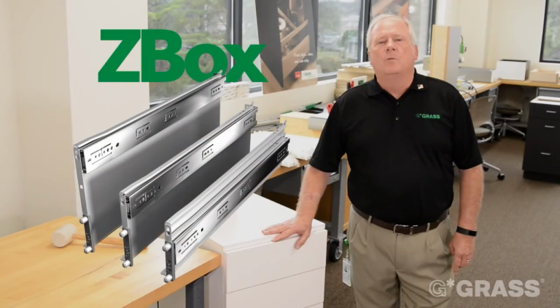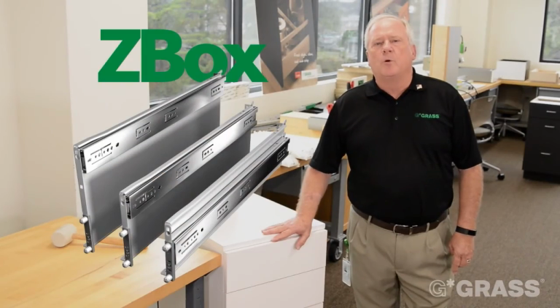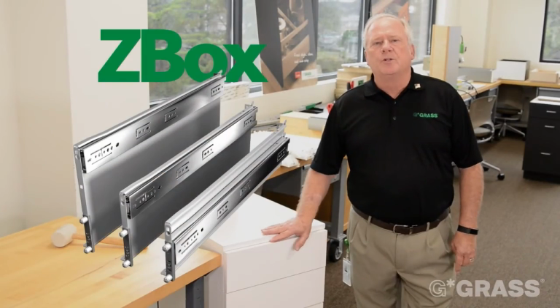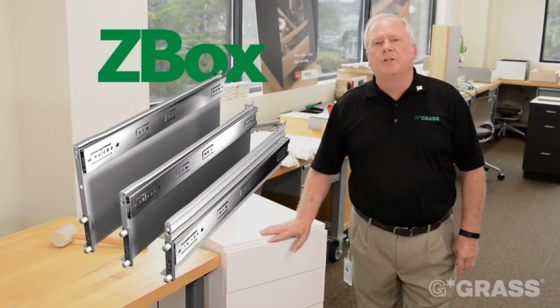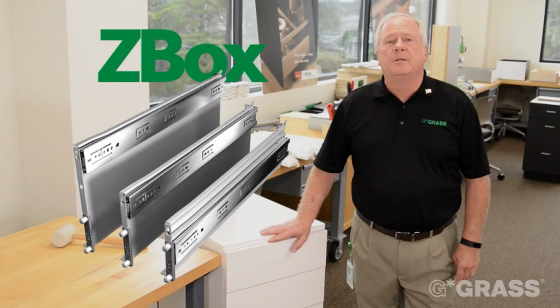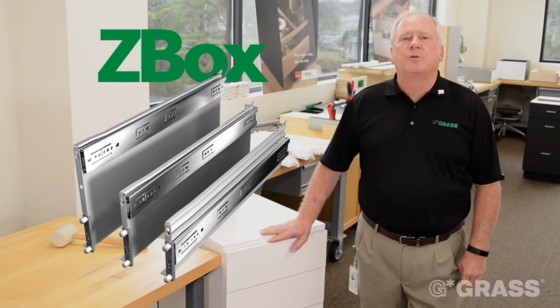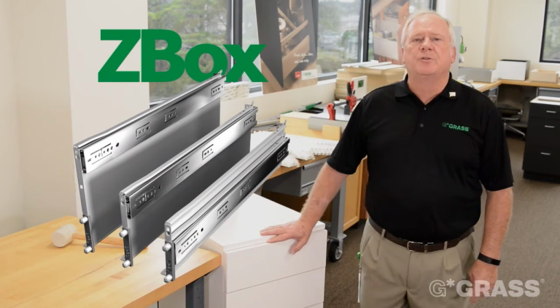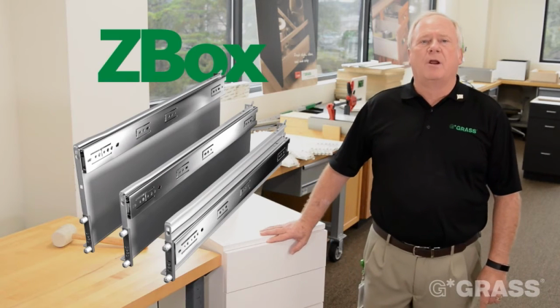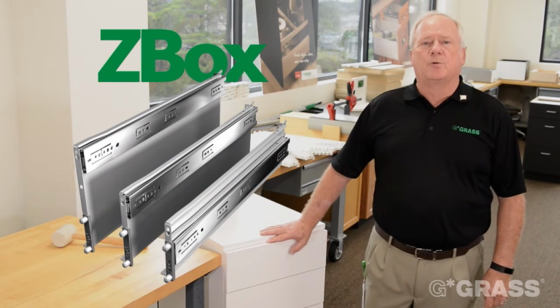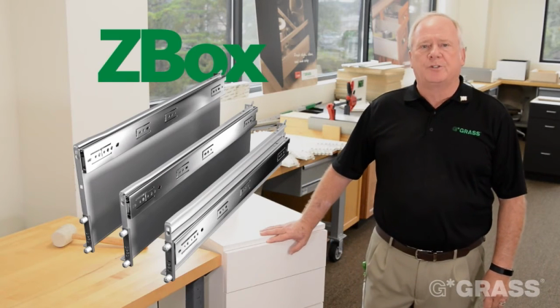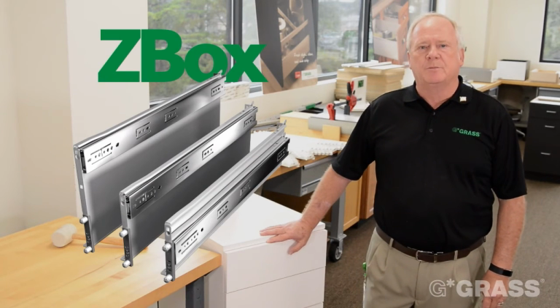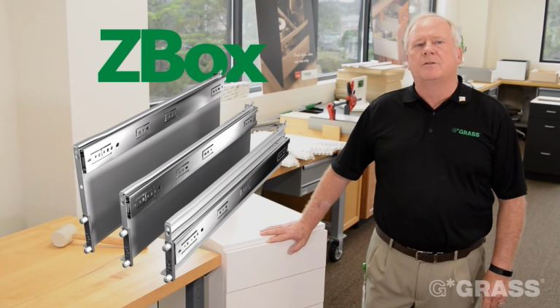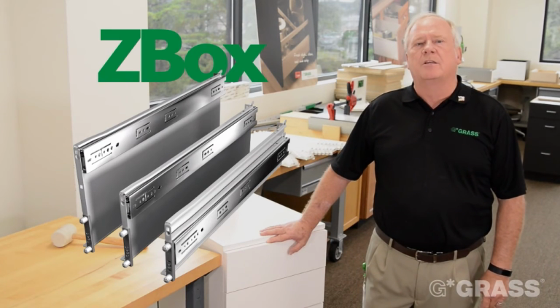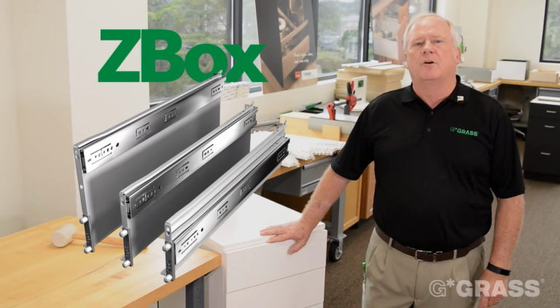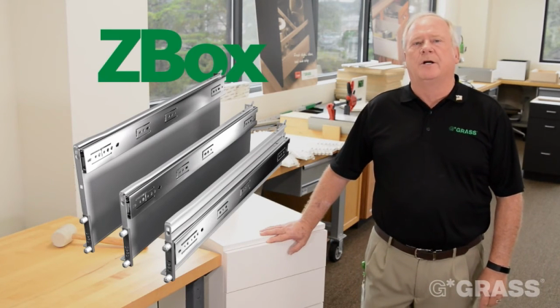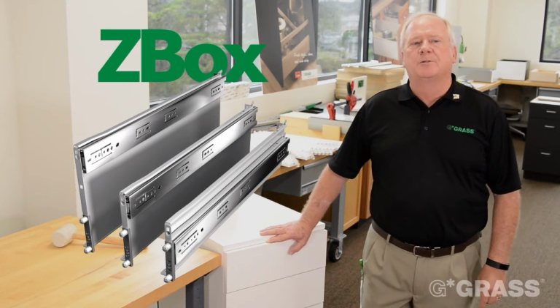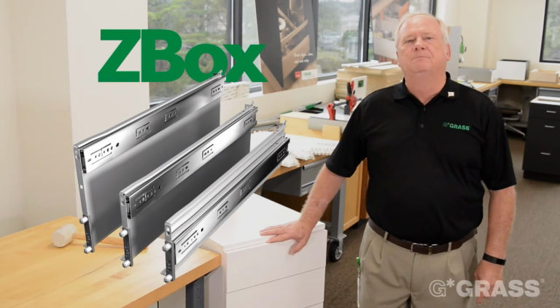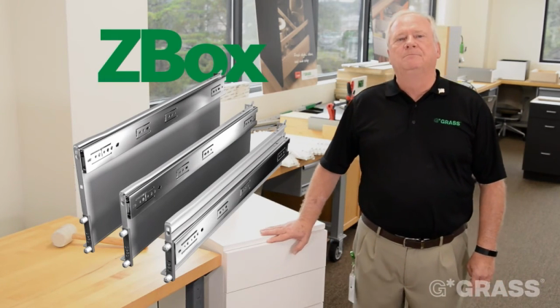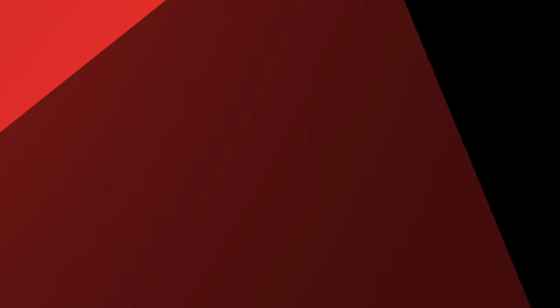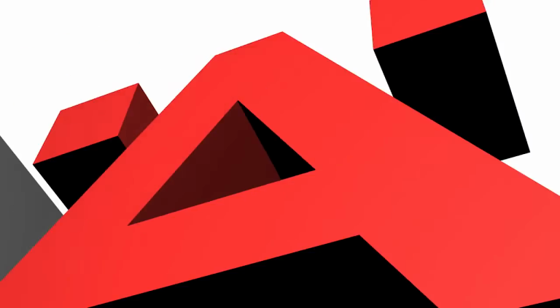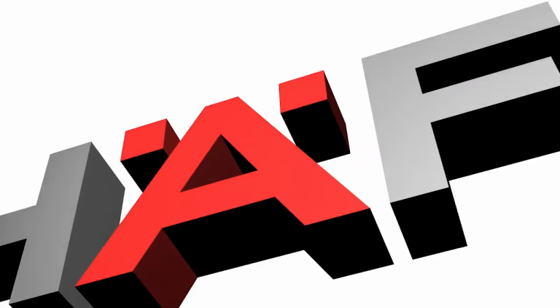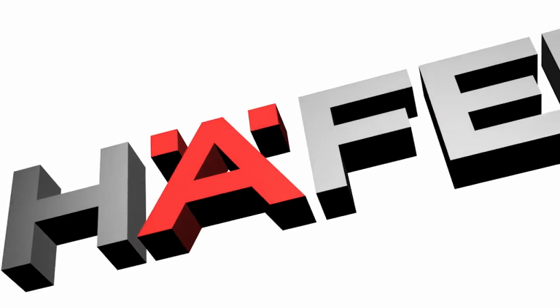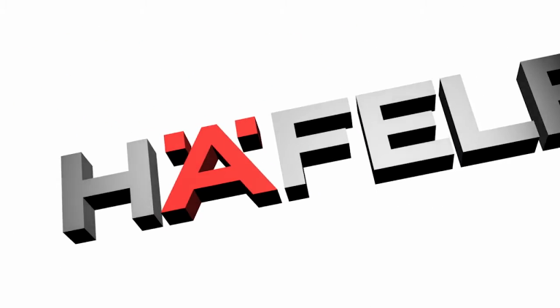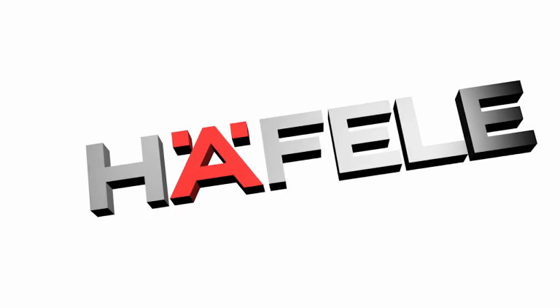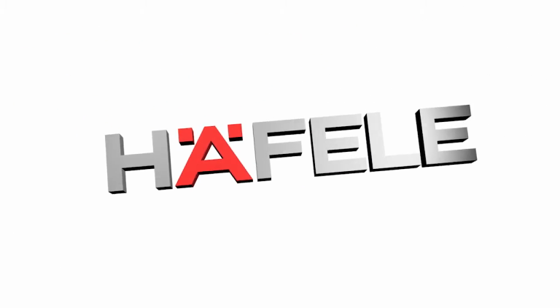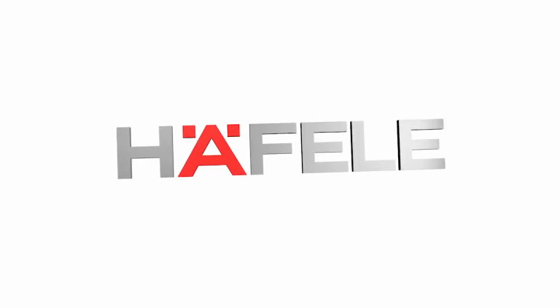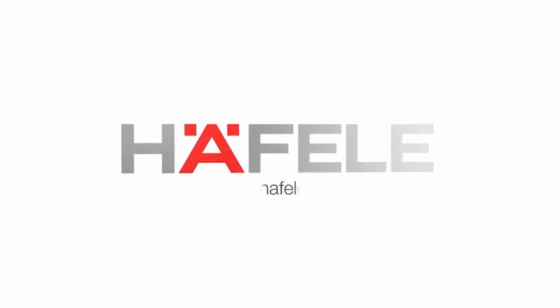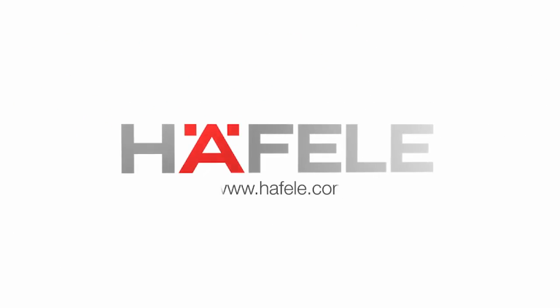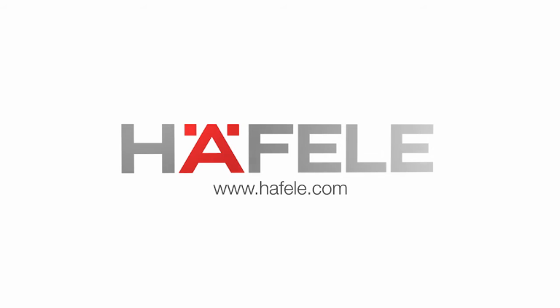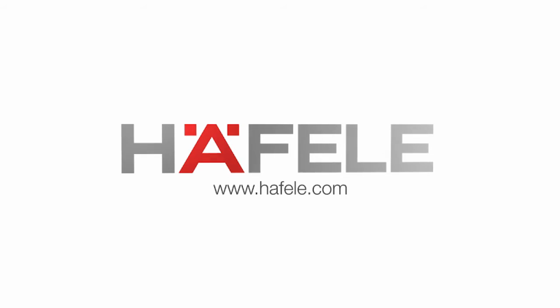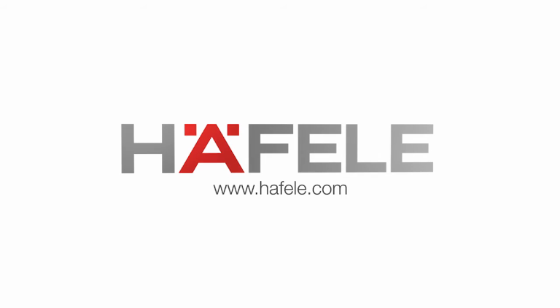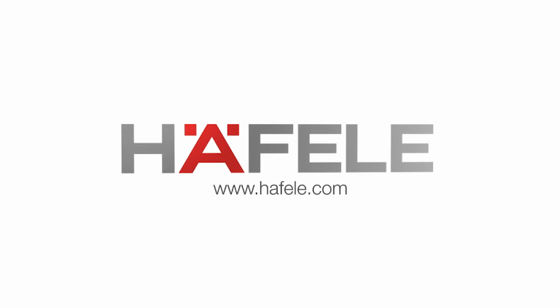We hope you enjoyed the demonstration of the Grass drawer systems. Thank you very much.